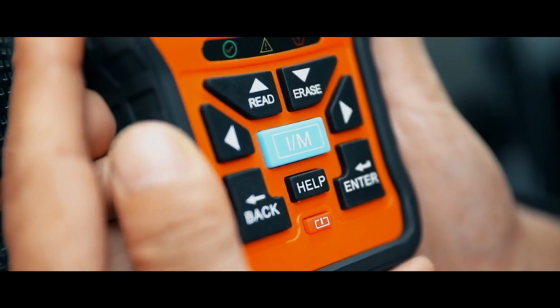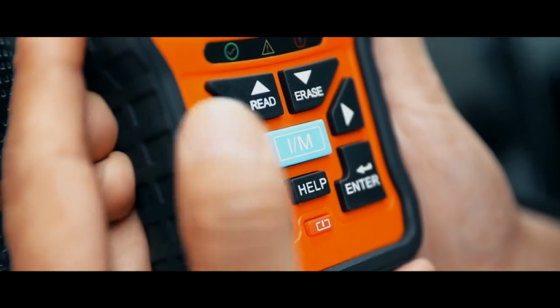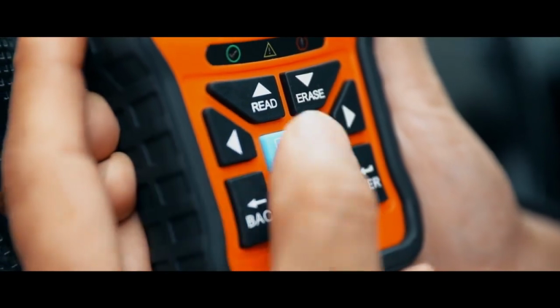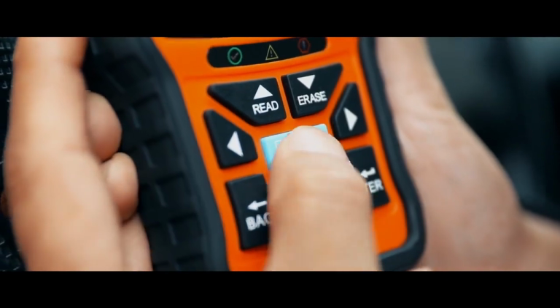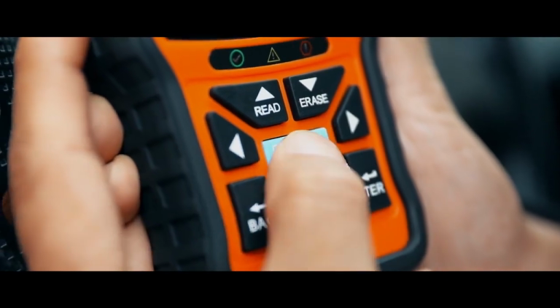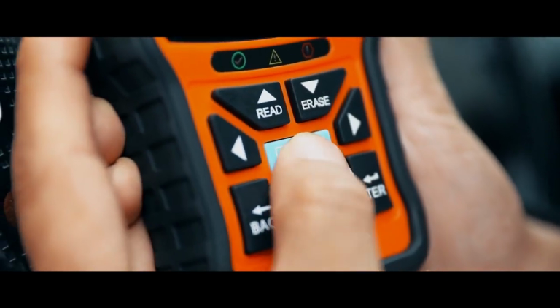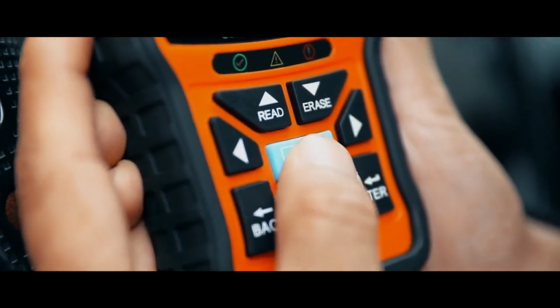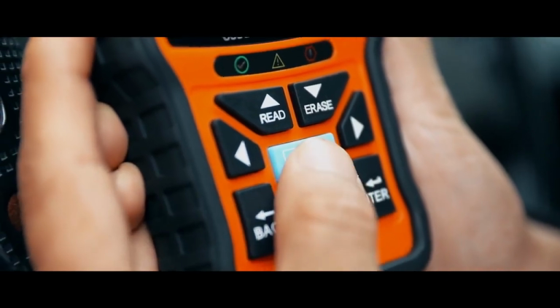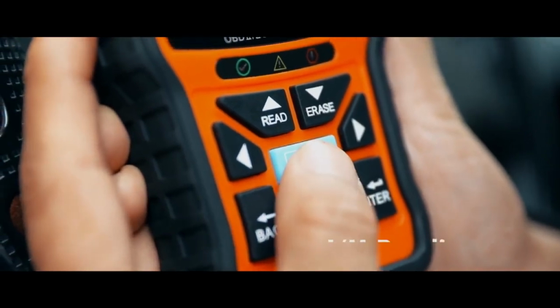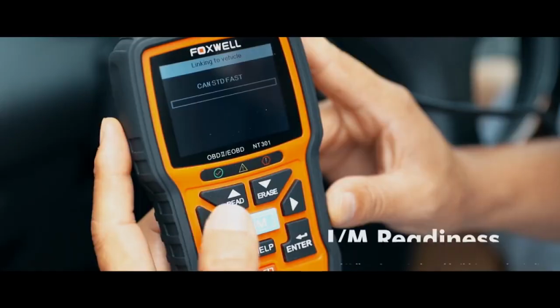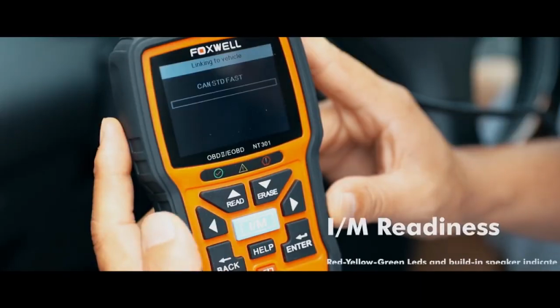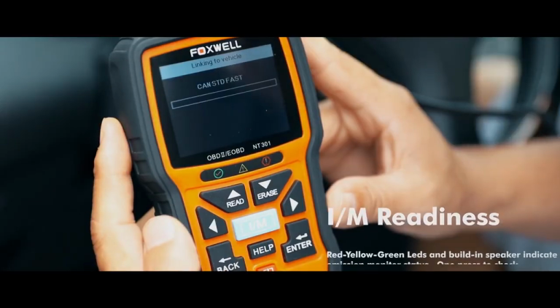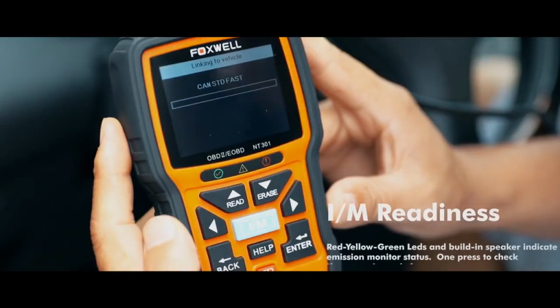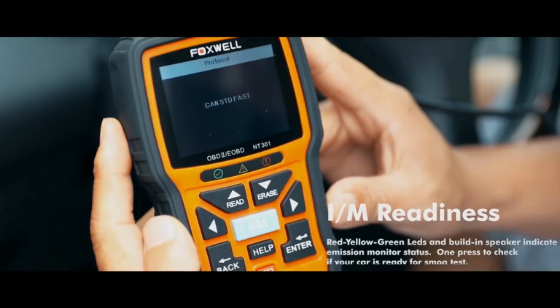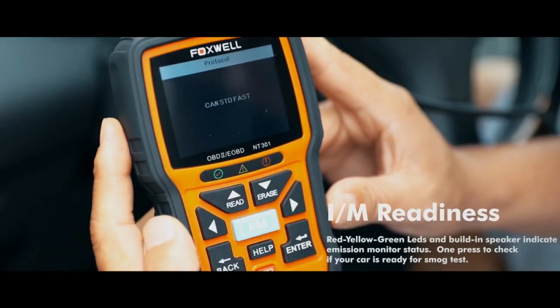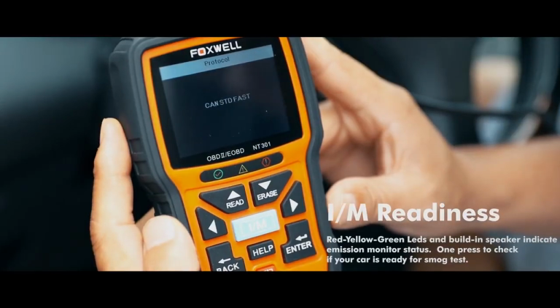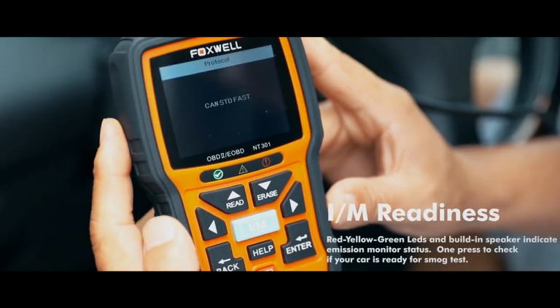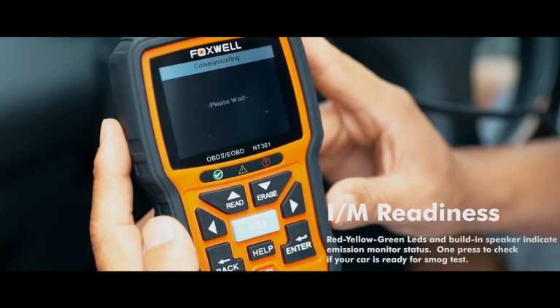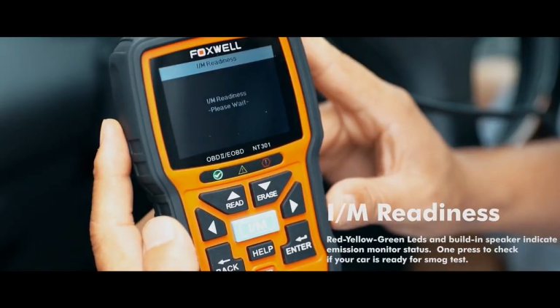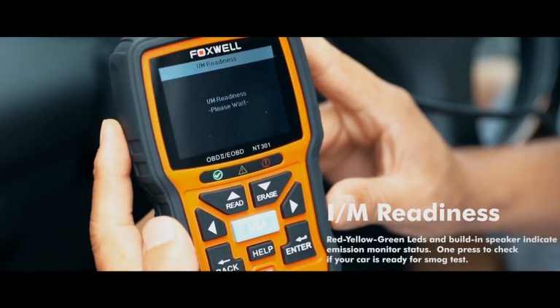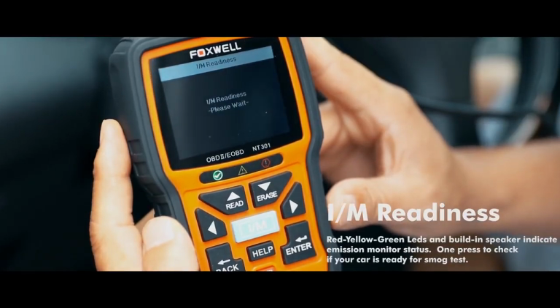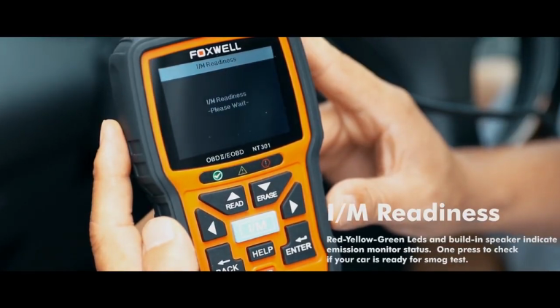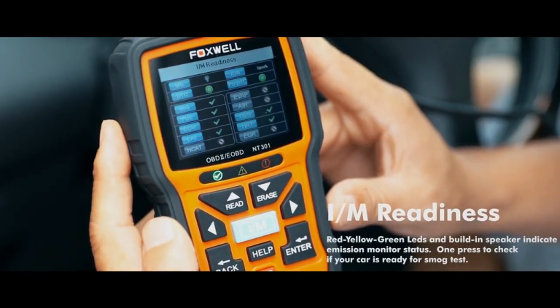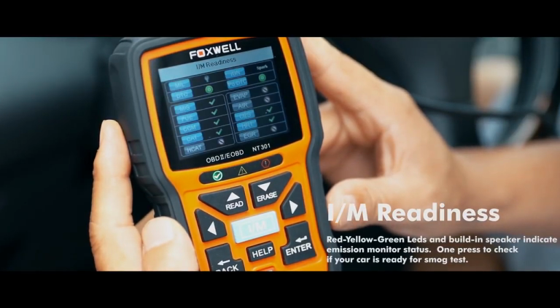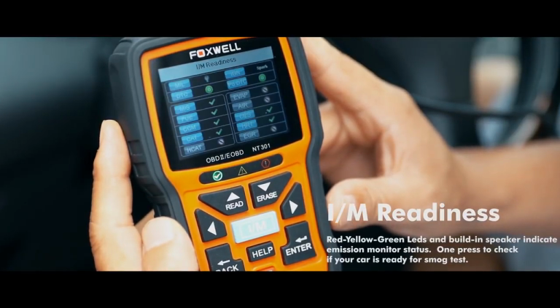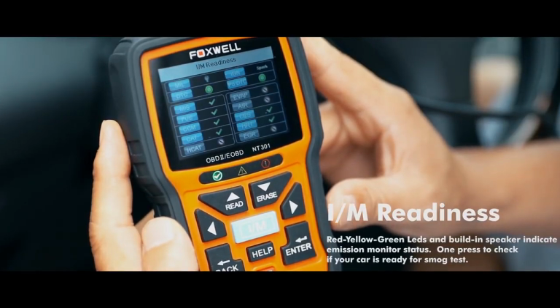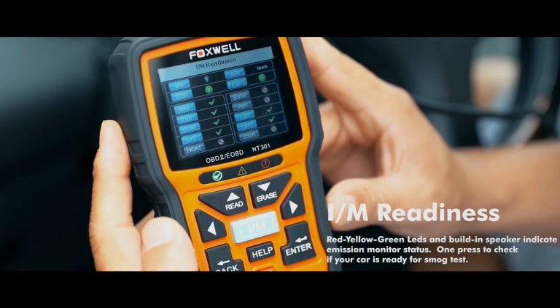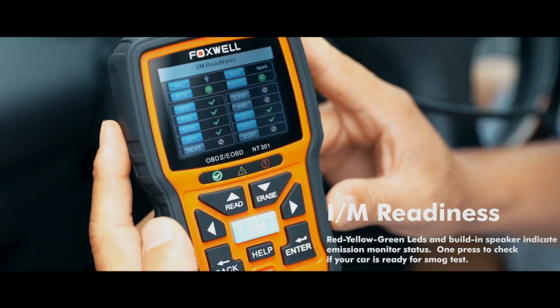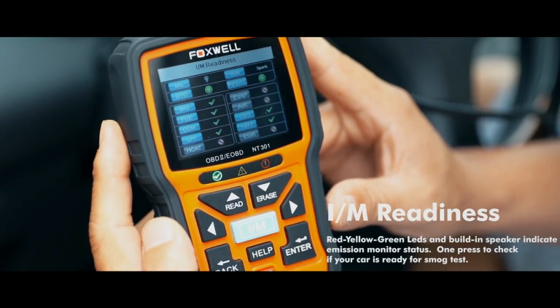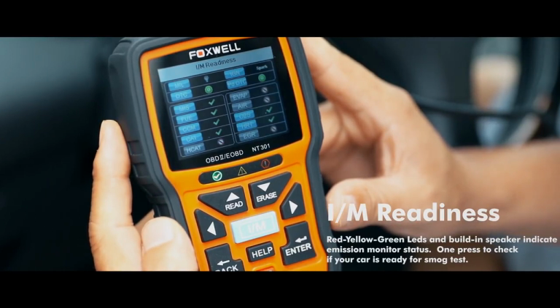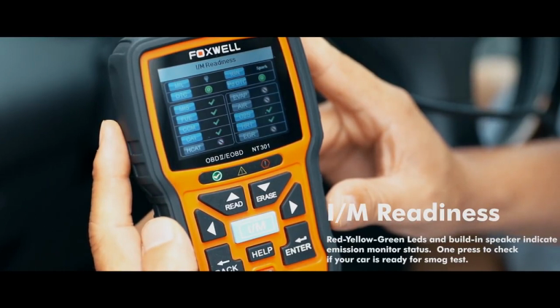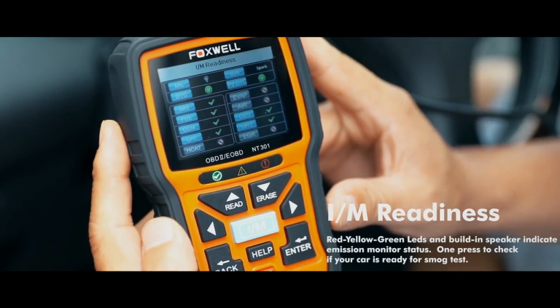I/M readiness: one press to check if your car is ready for a smog test.